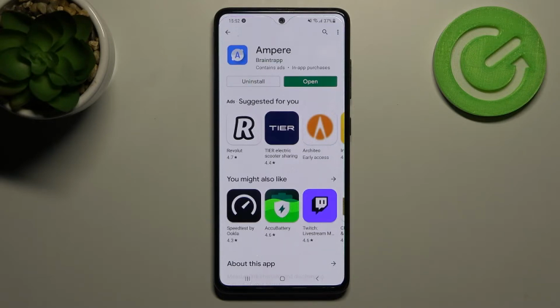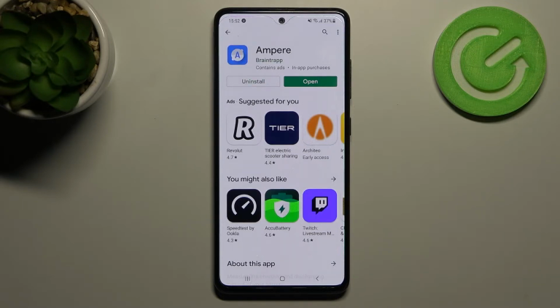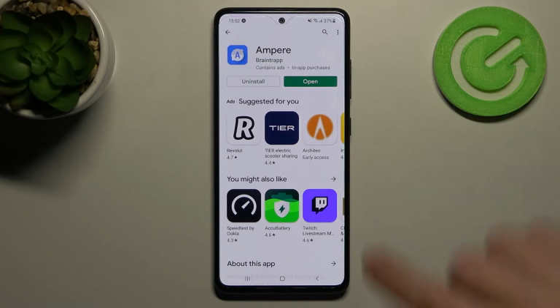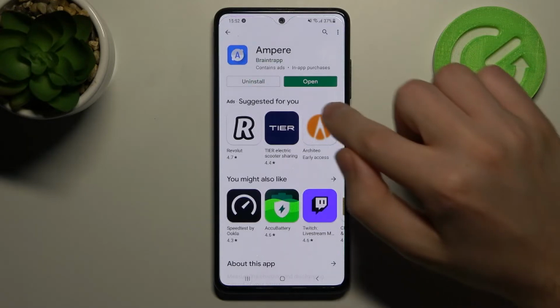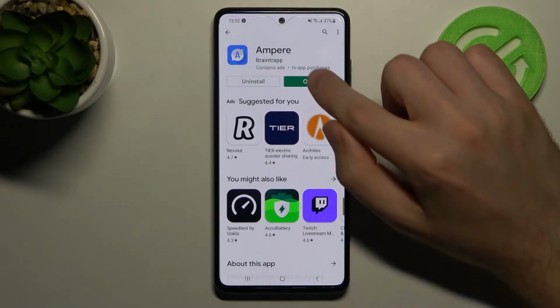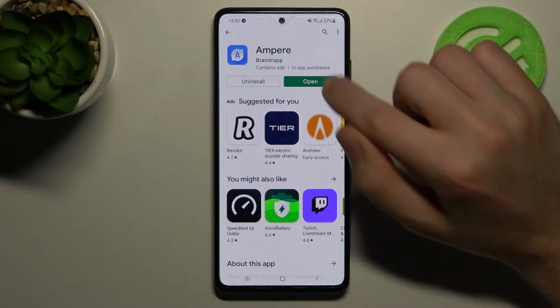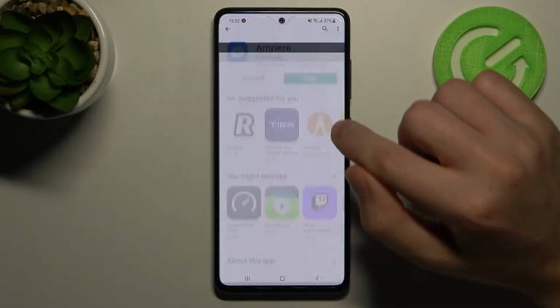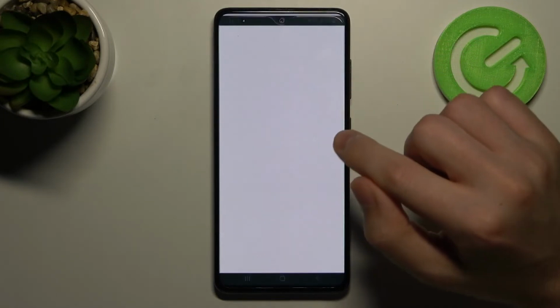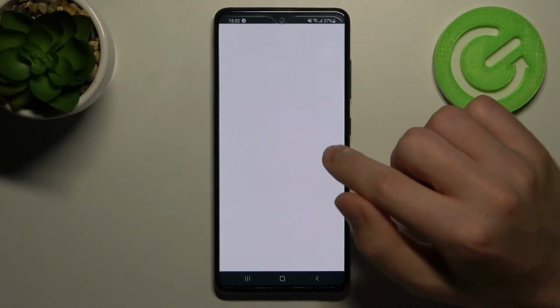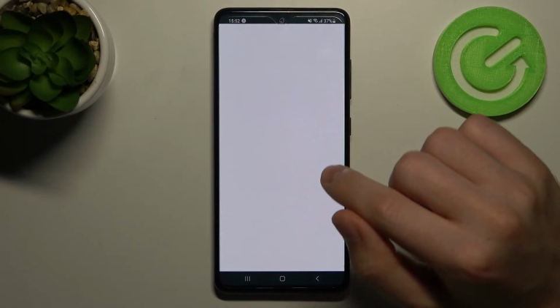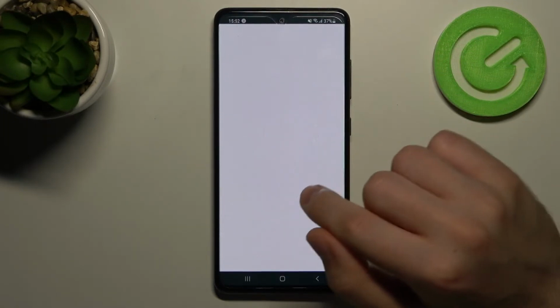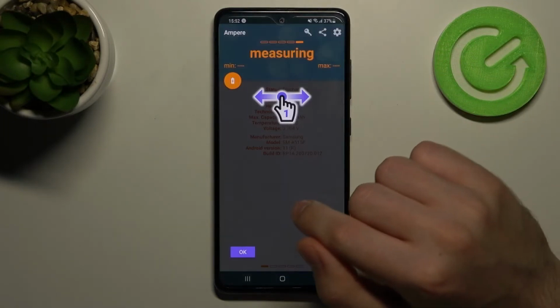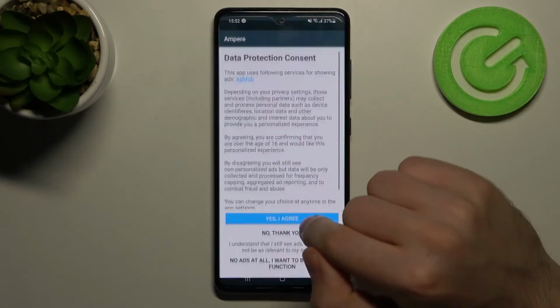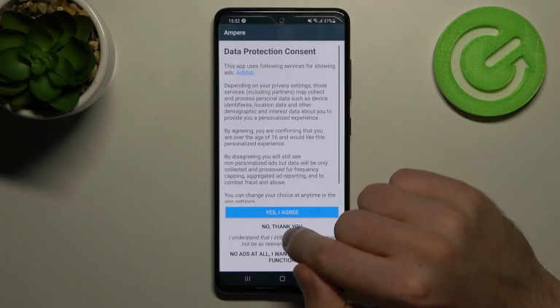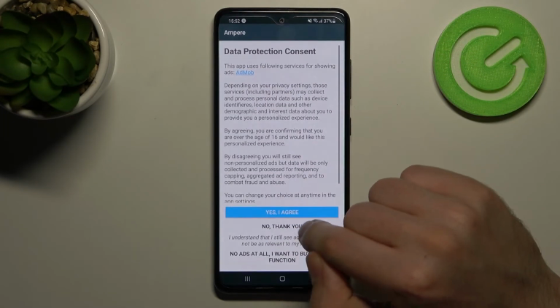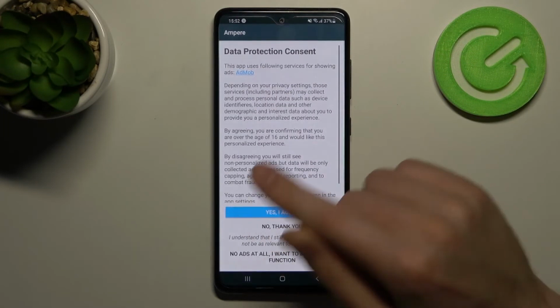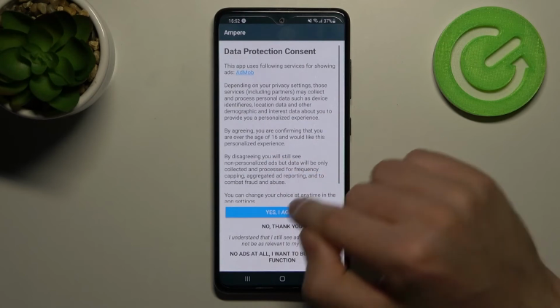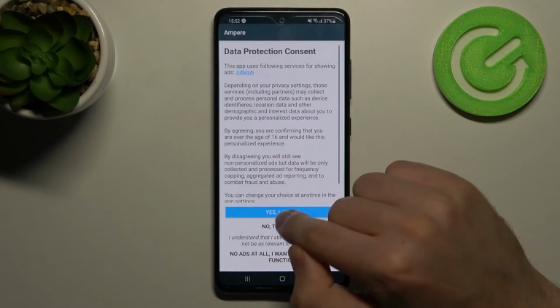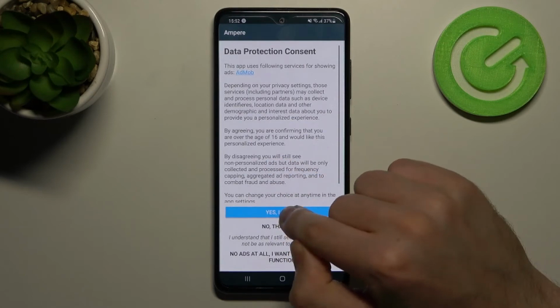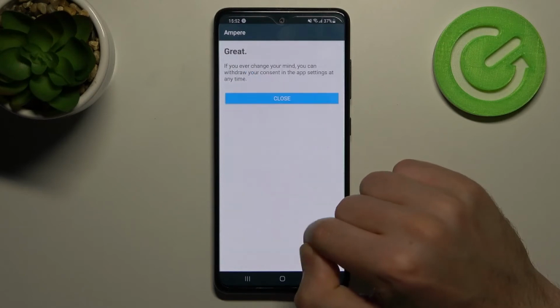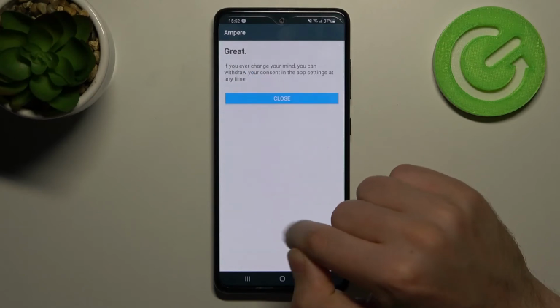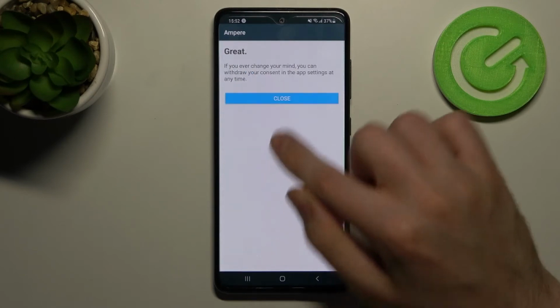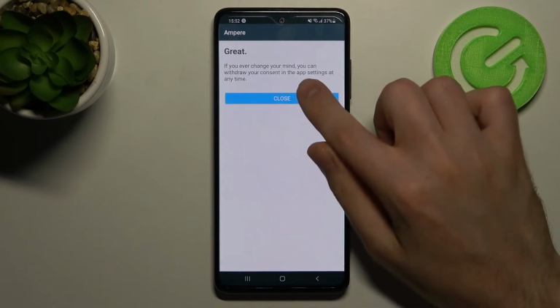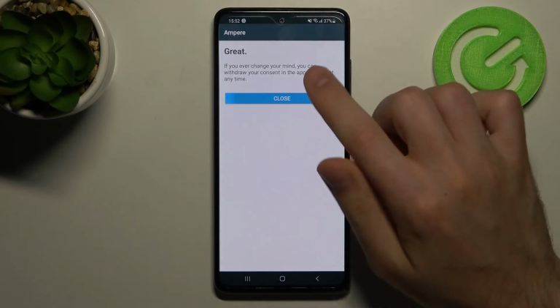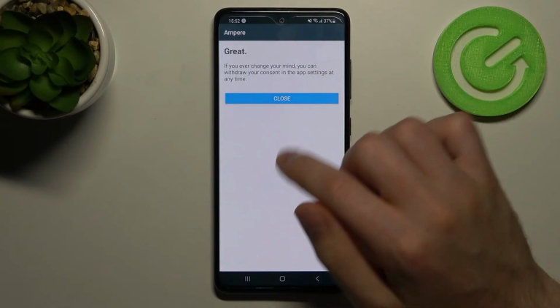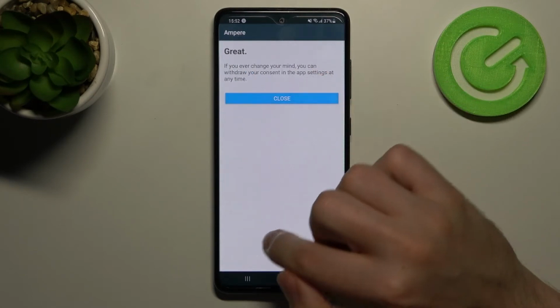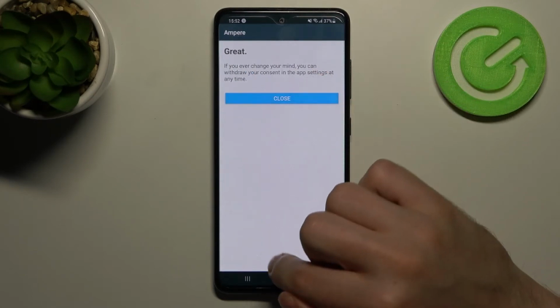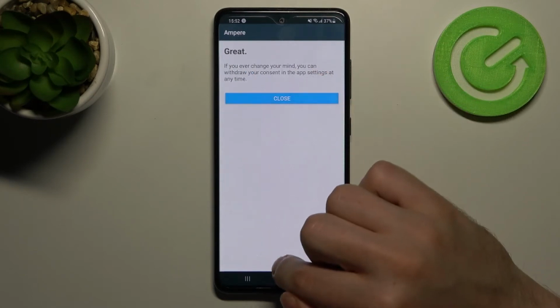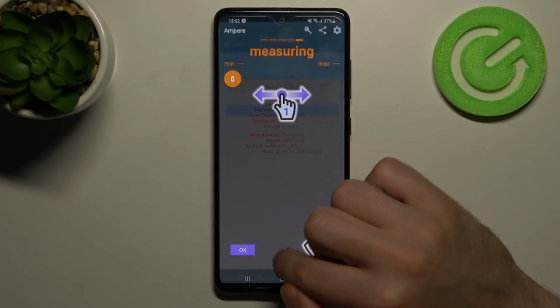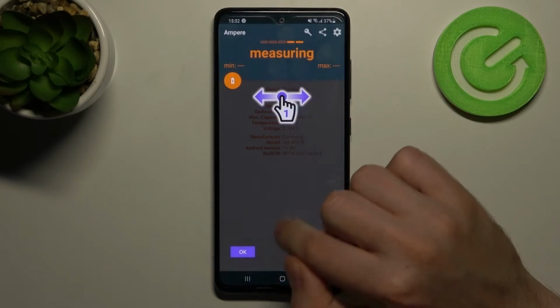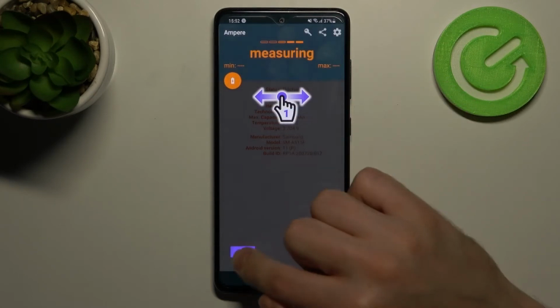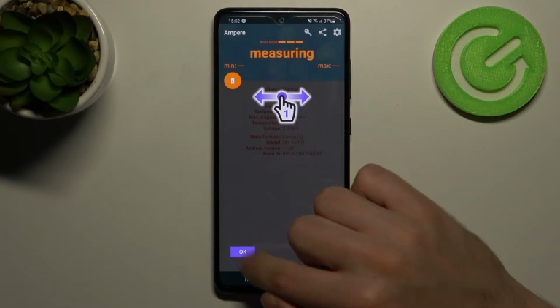Then open this application, click yes I agree, close and OK.